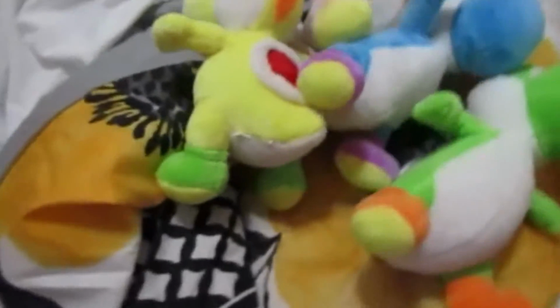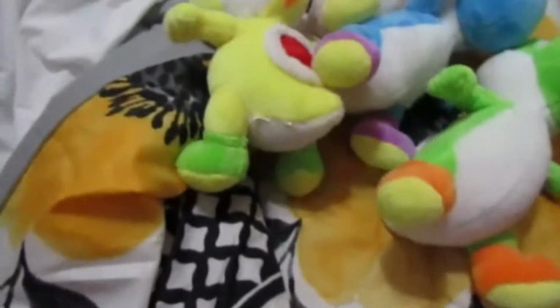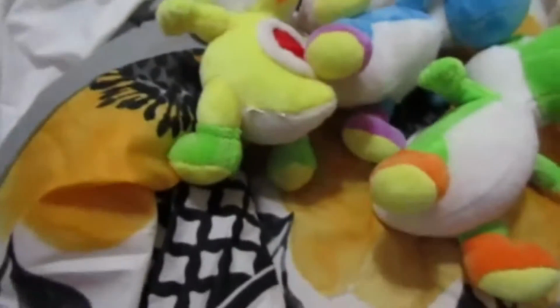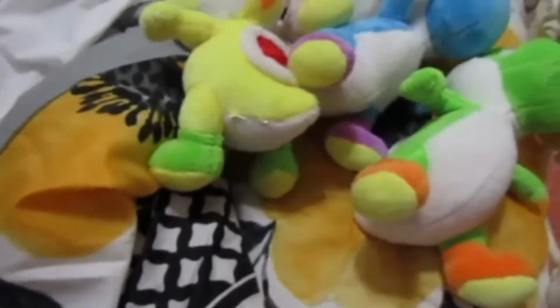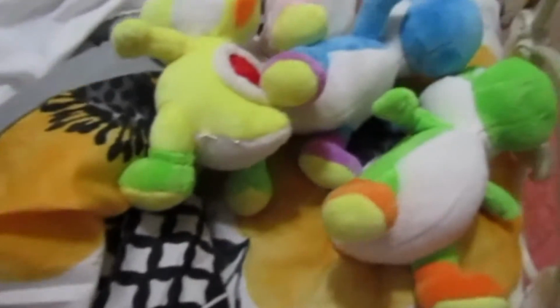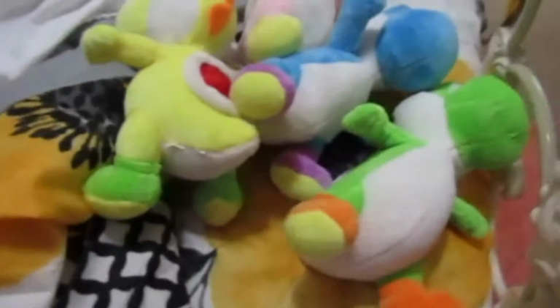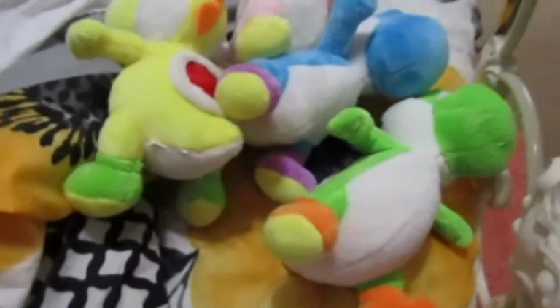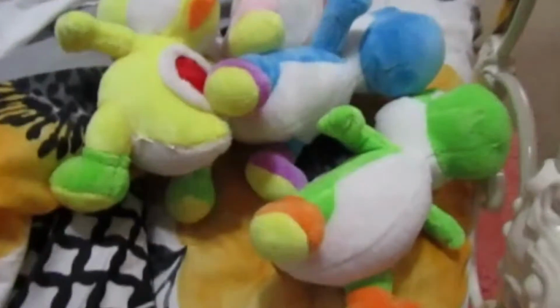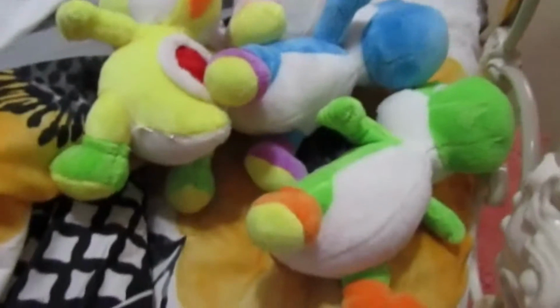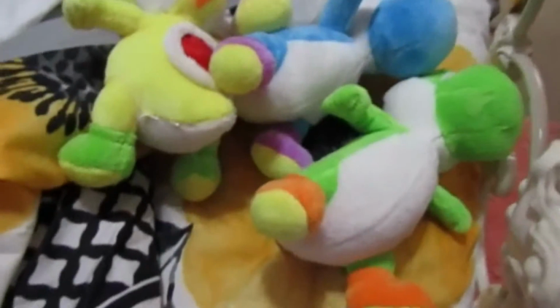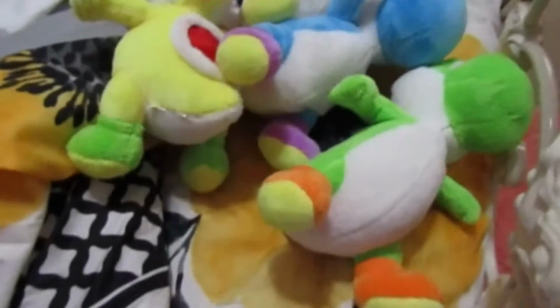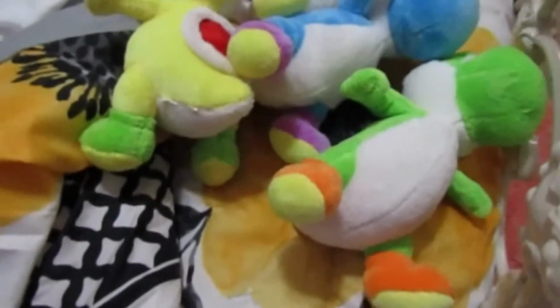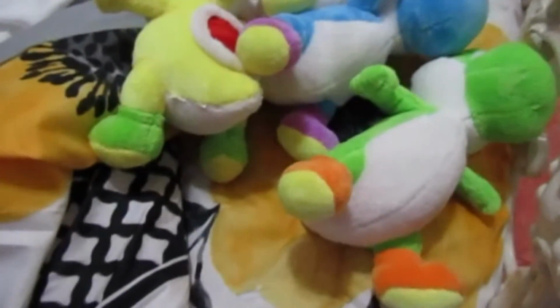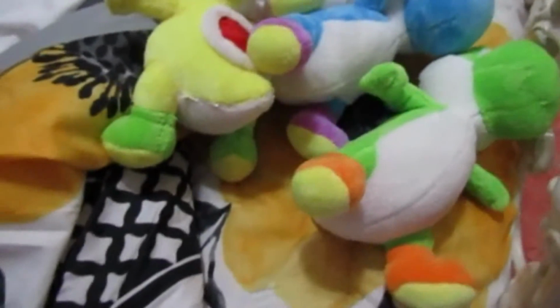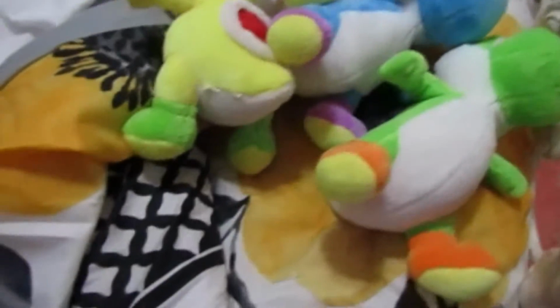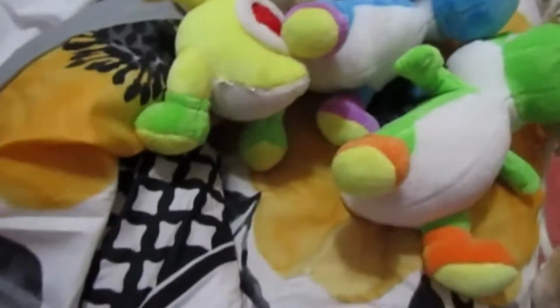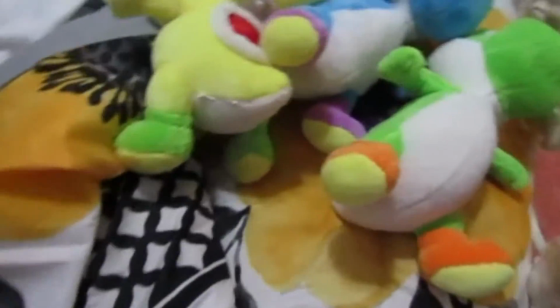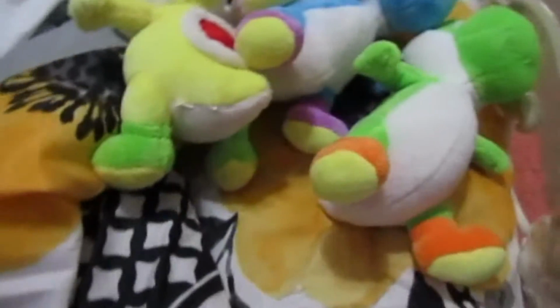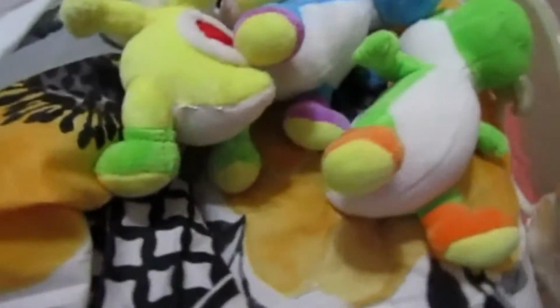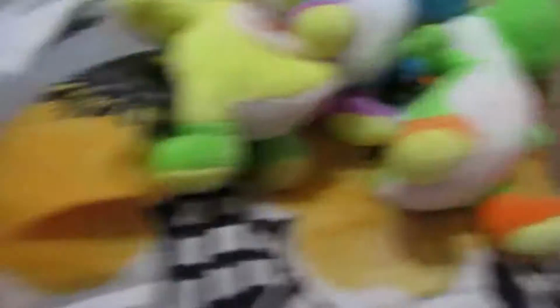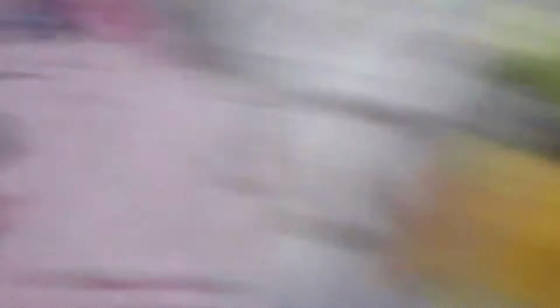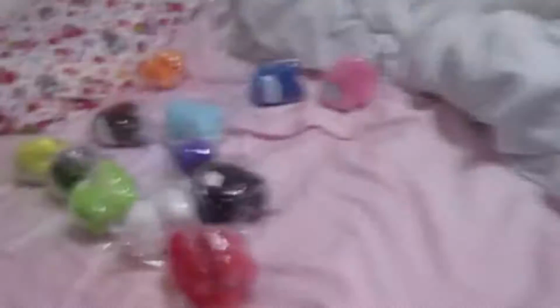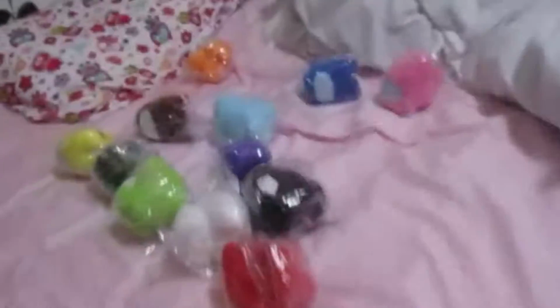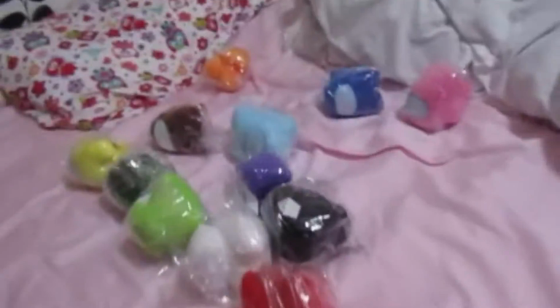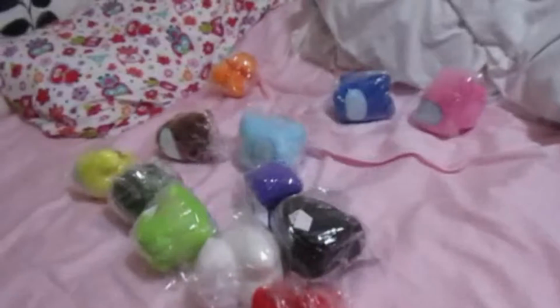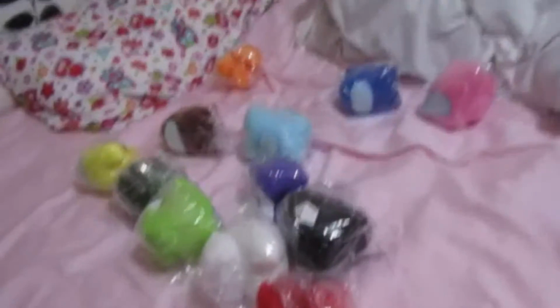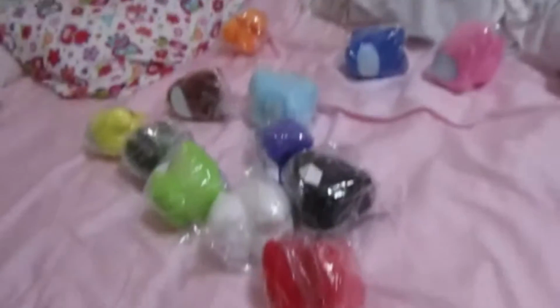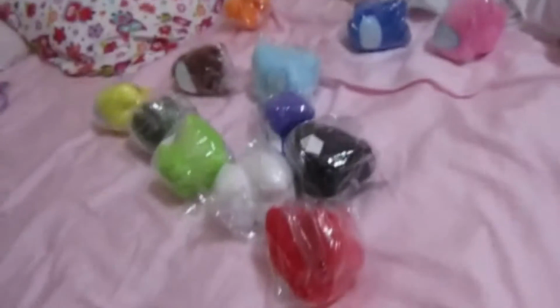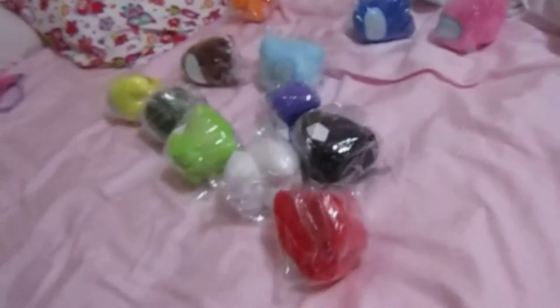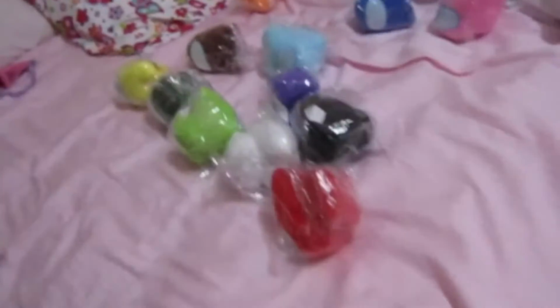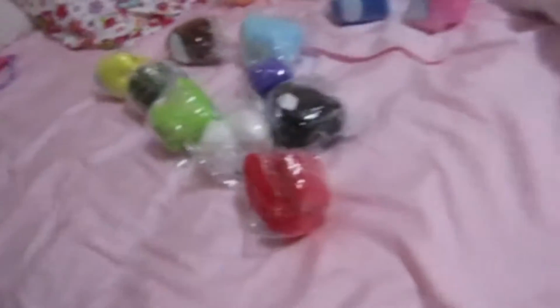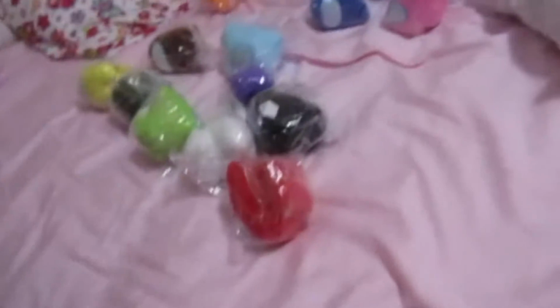But for now, here comes the big surprise — Among Us plushies!